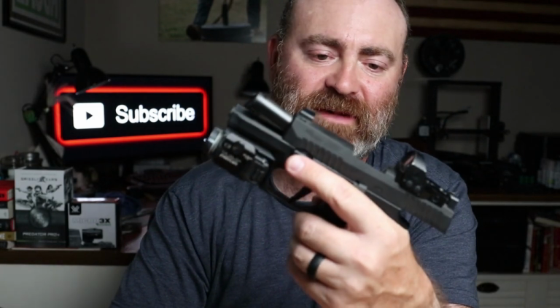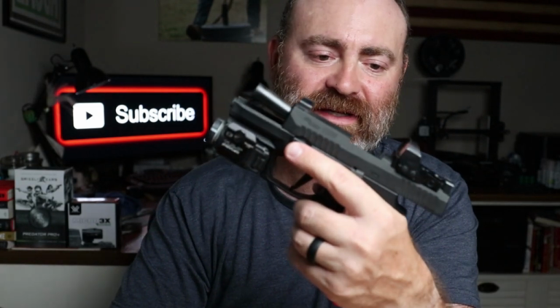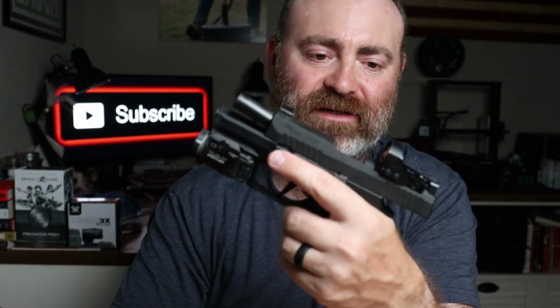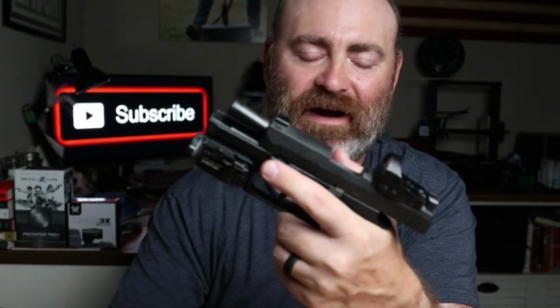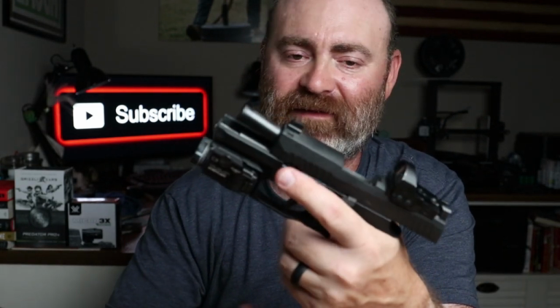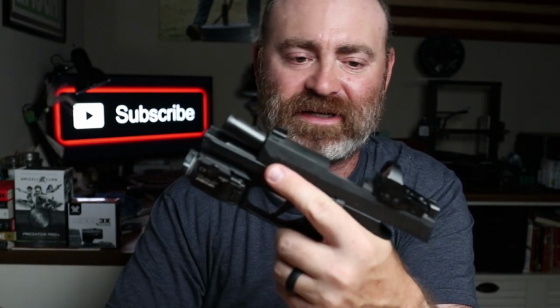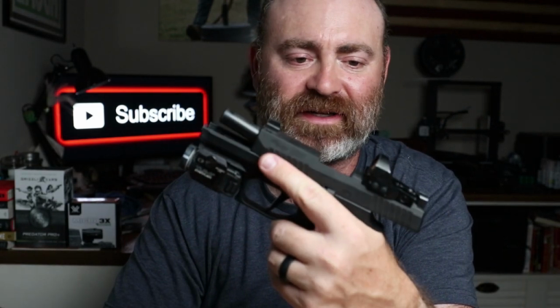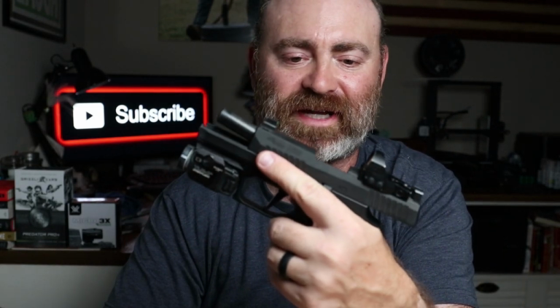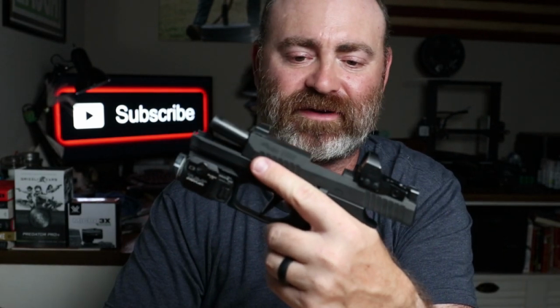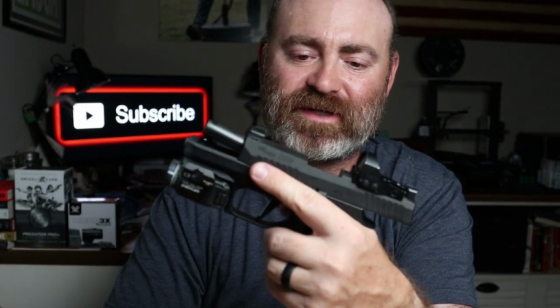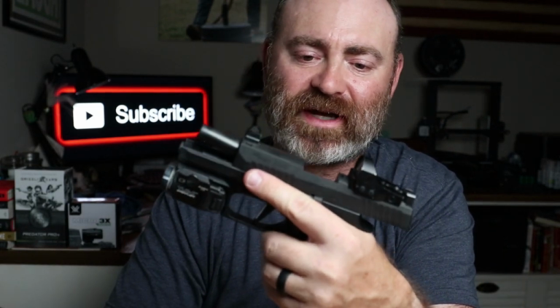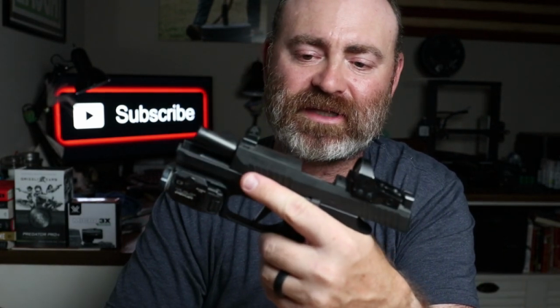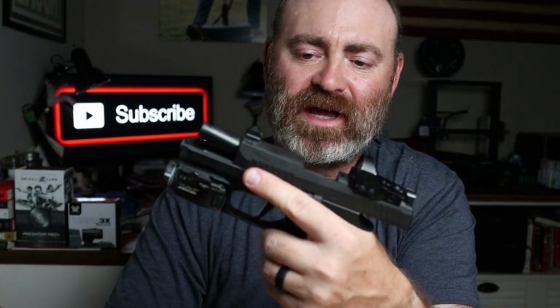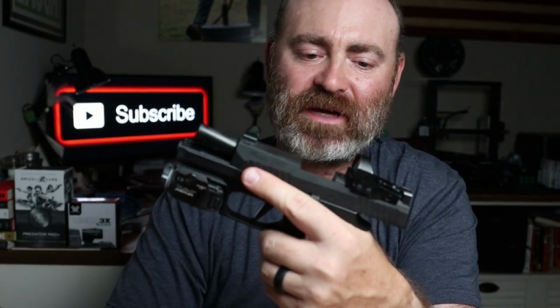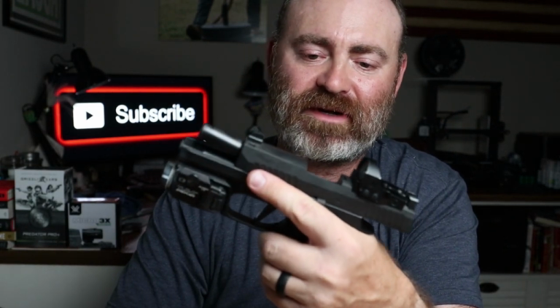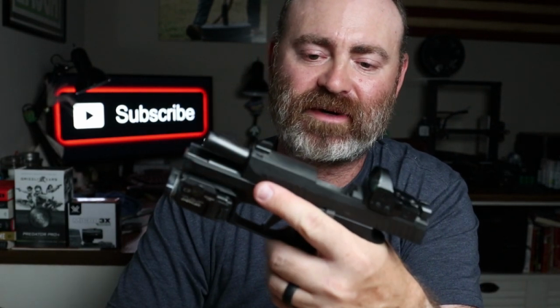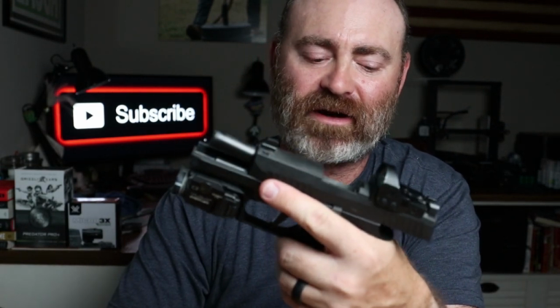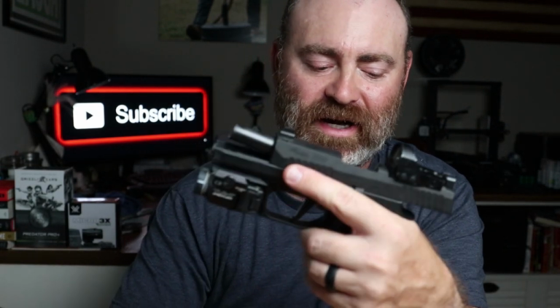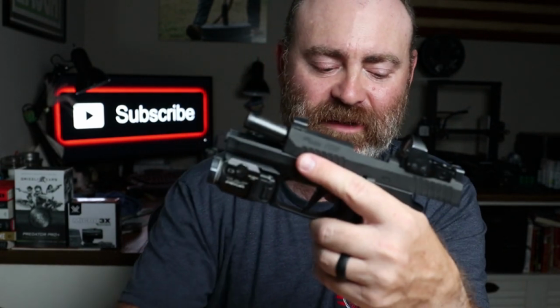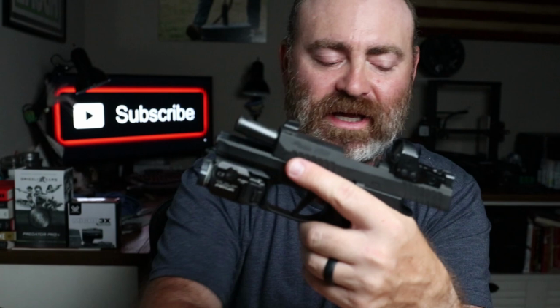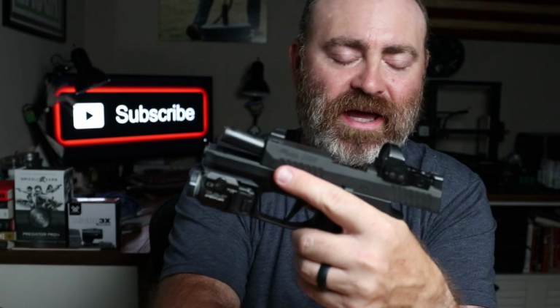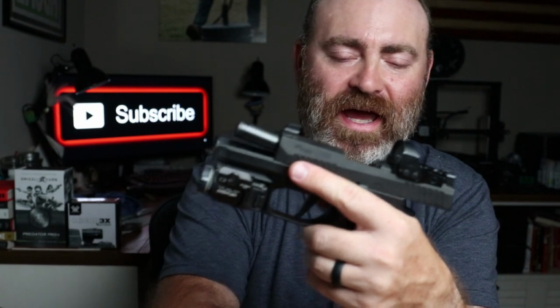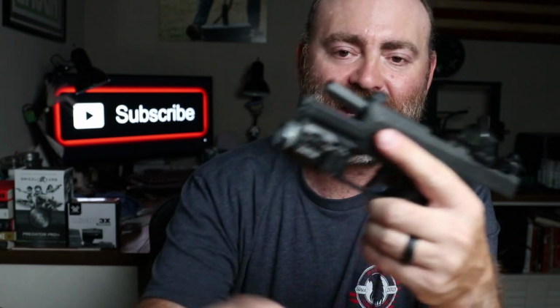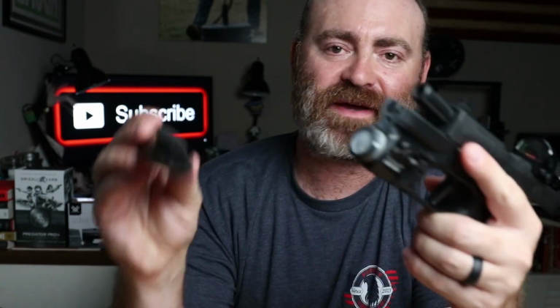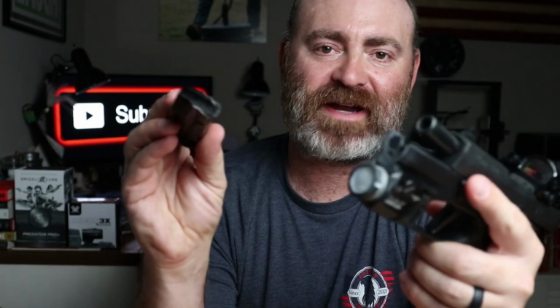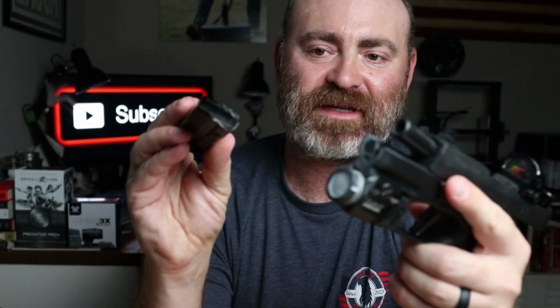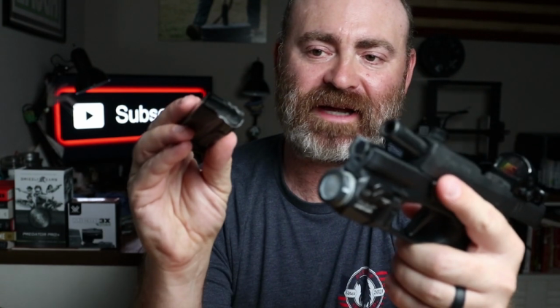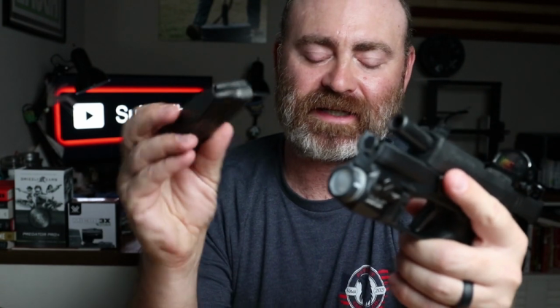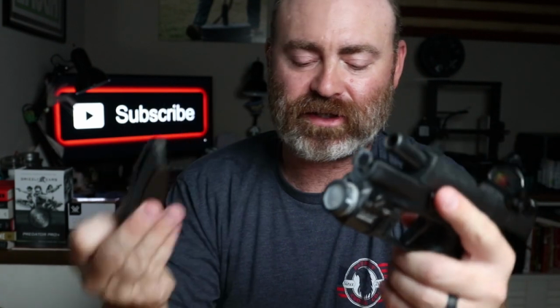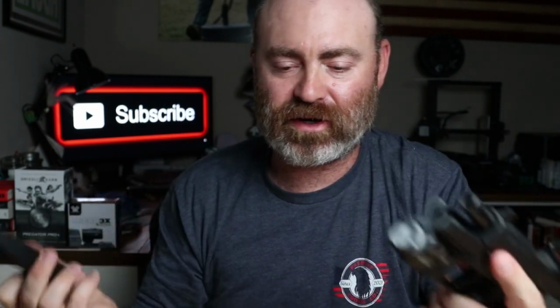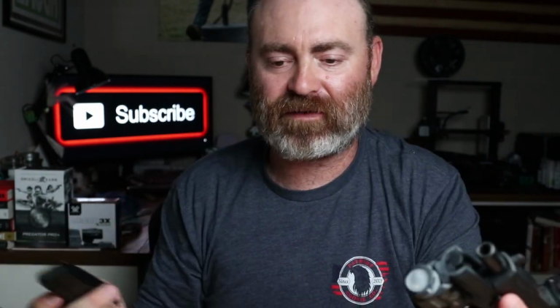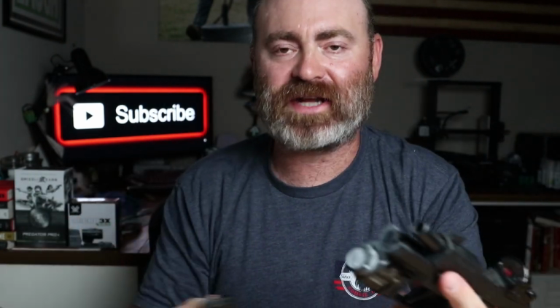So this is my concealed carry — I've mentioned it on the channel numerous times — the P320 RXP, and you have an empty magazine. So you go to the range,